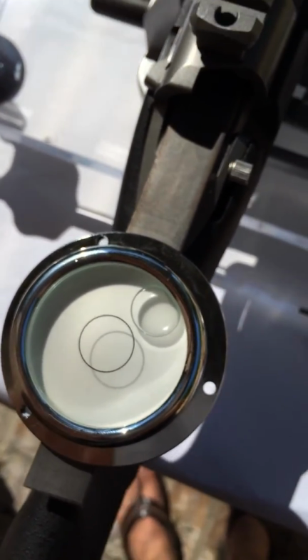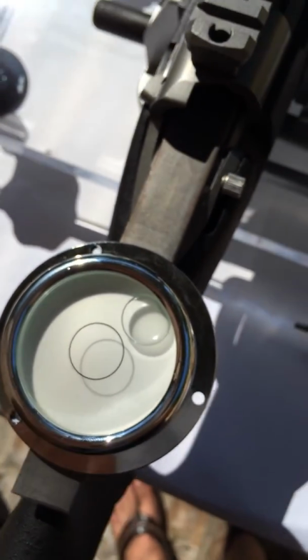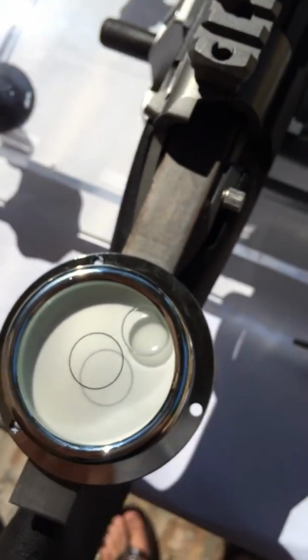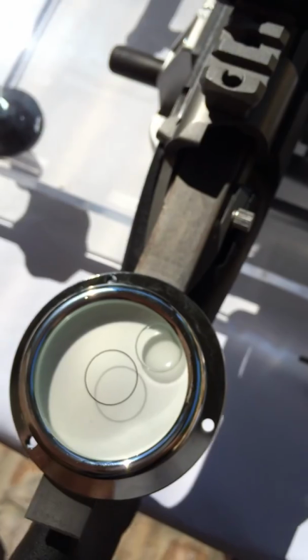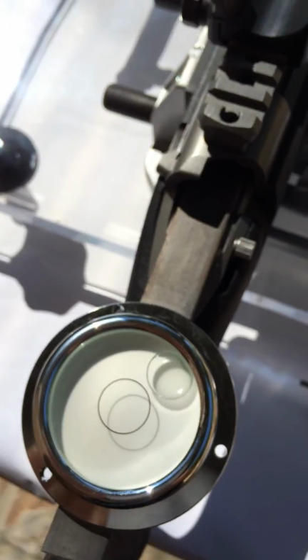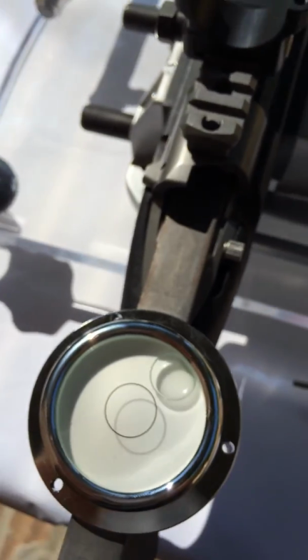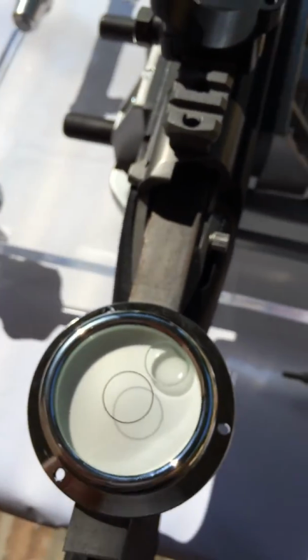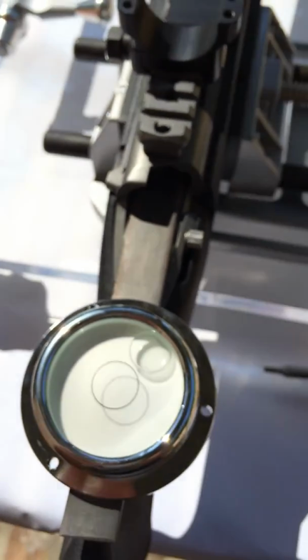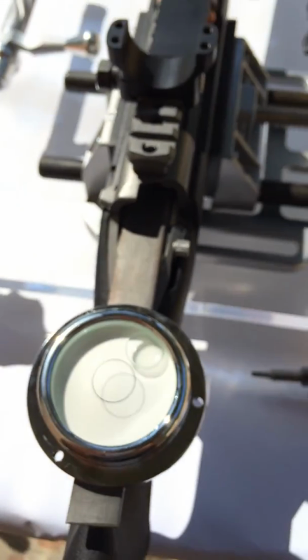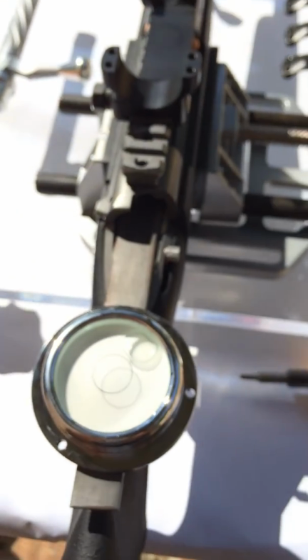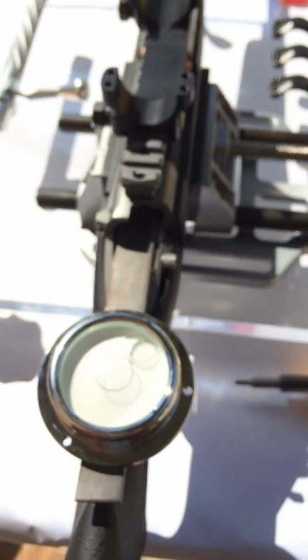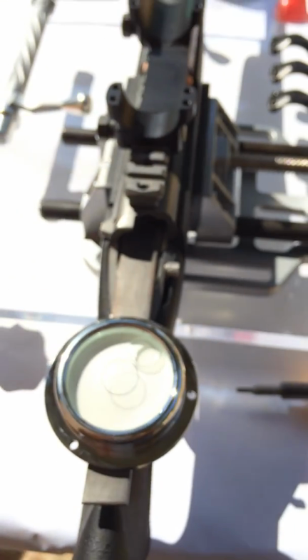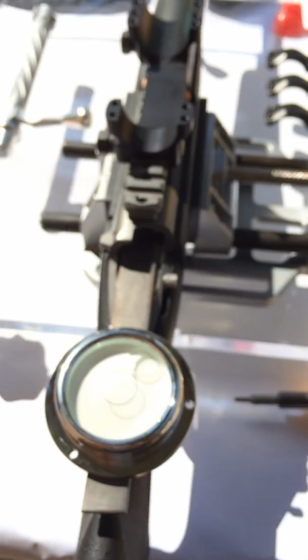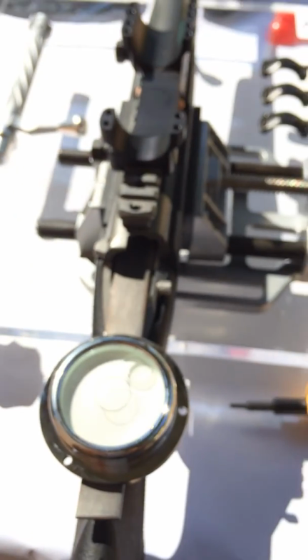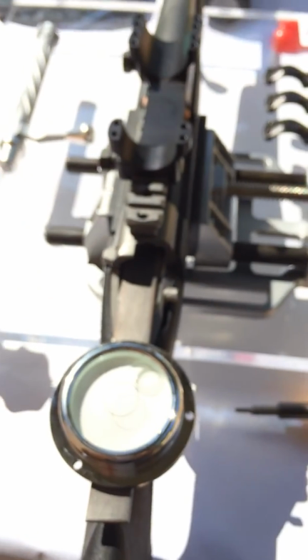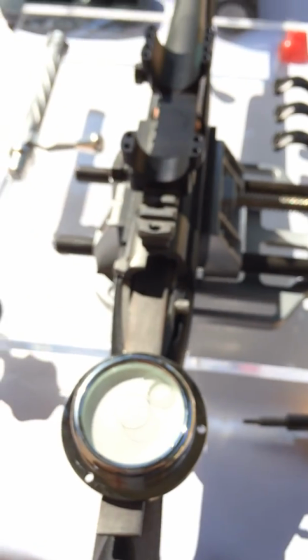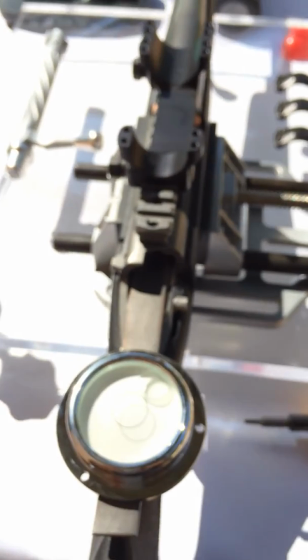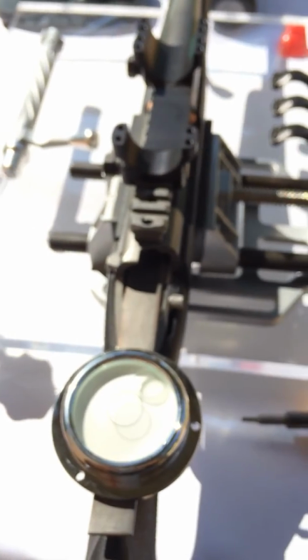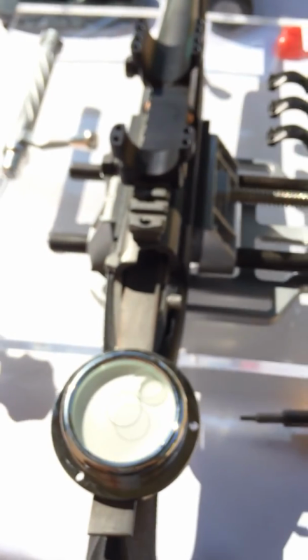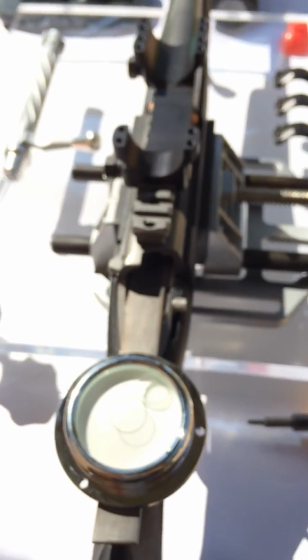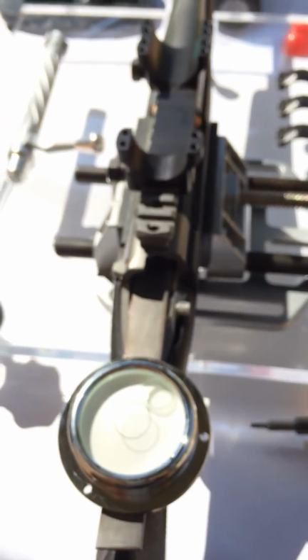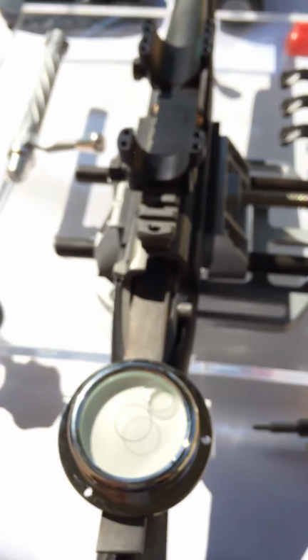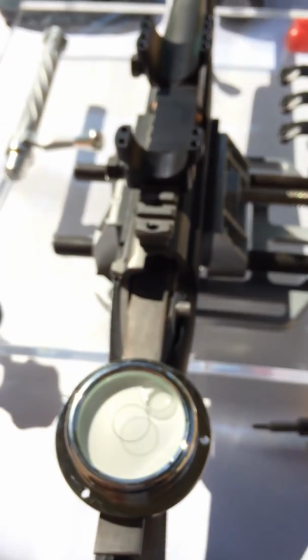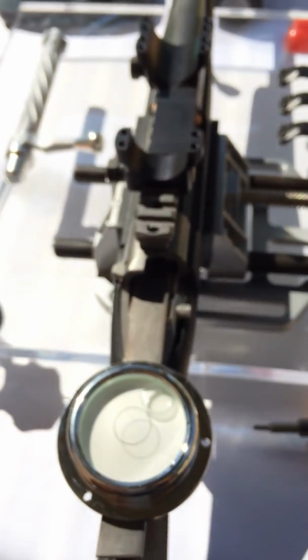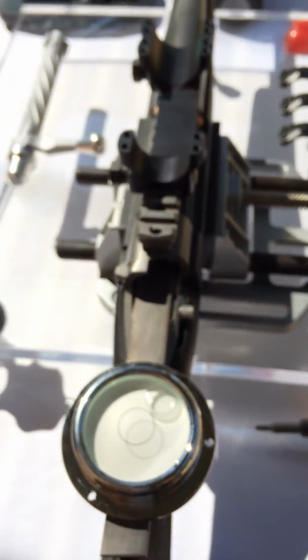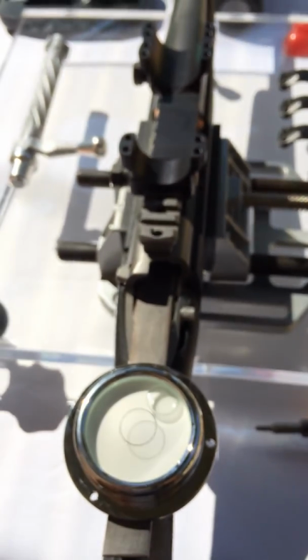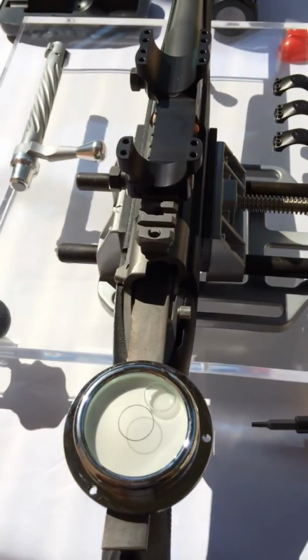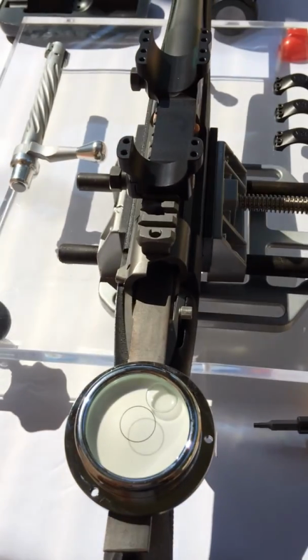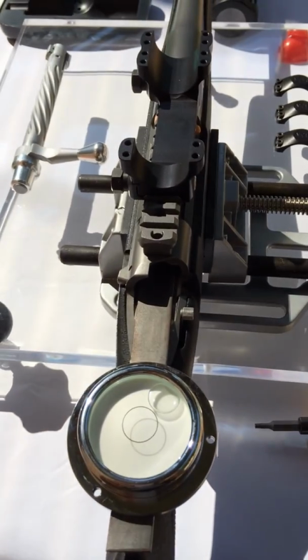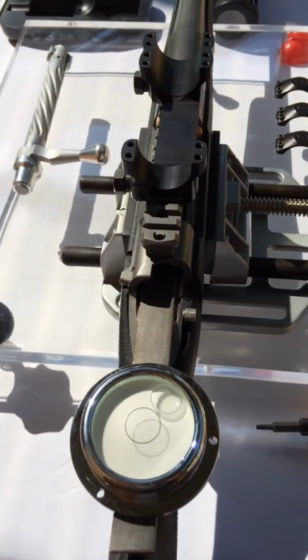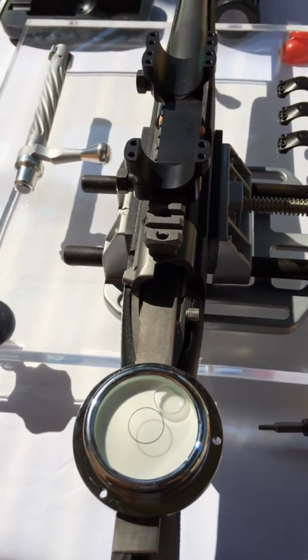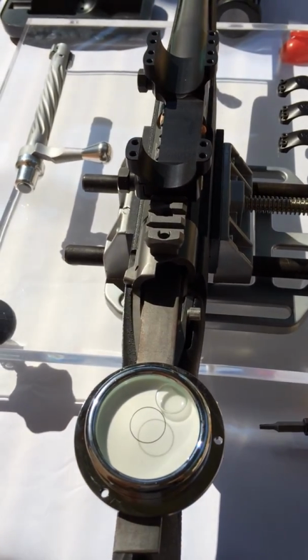Now I'm going to walk you through the installation of the scope using this system.